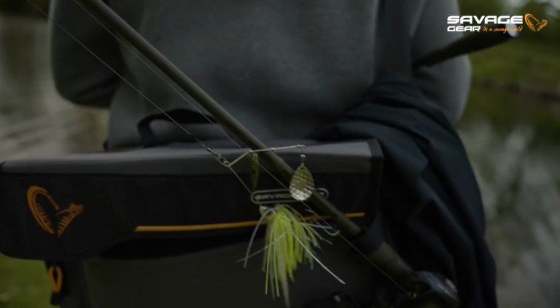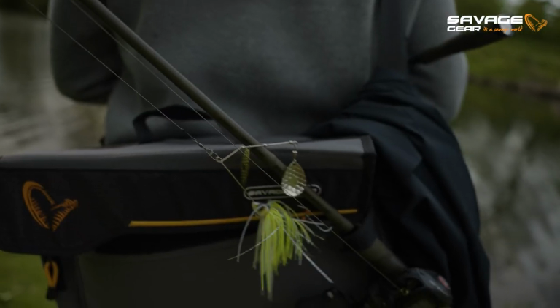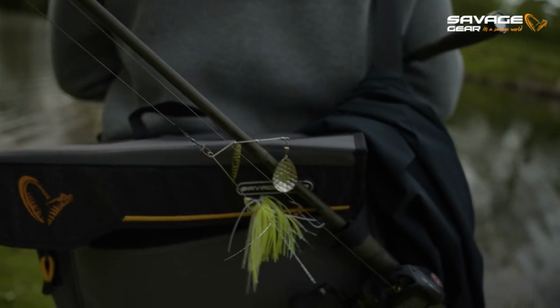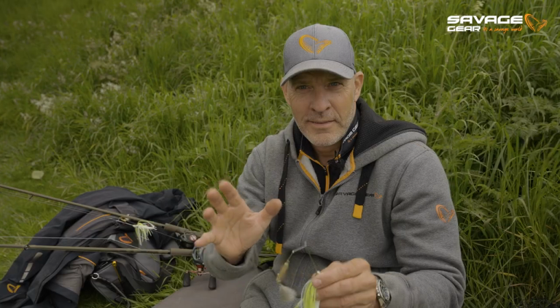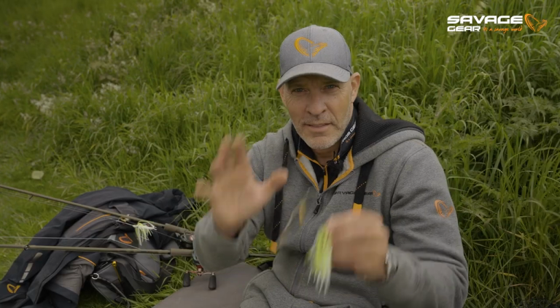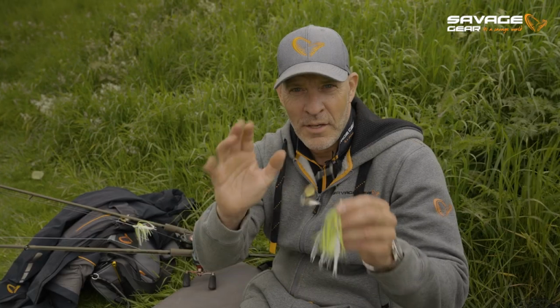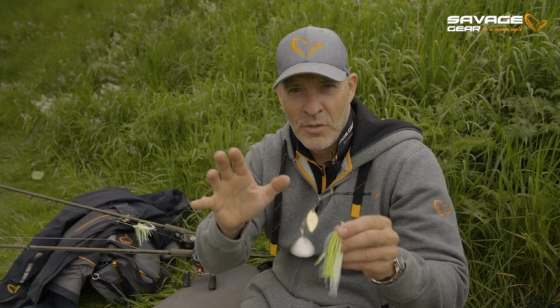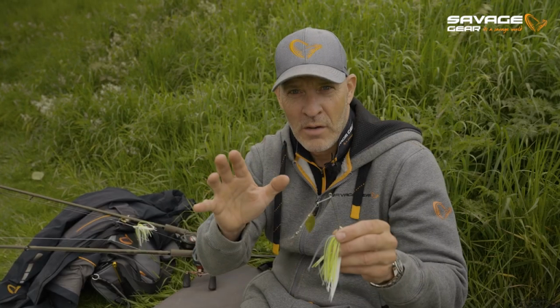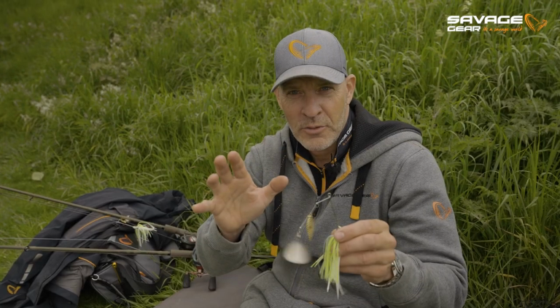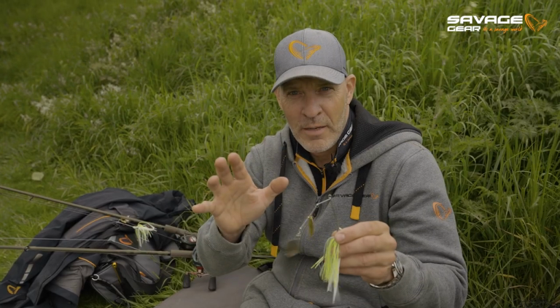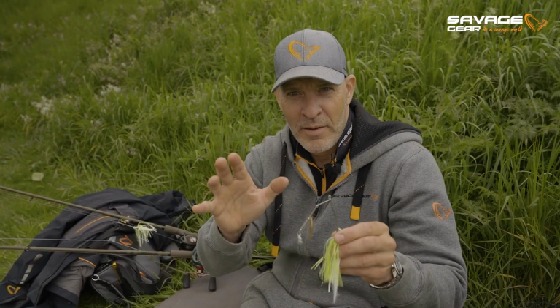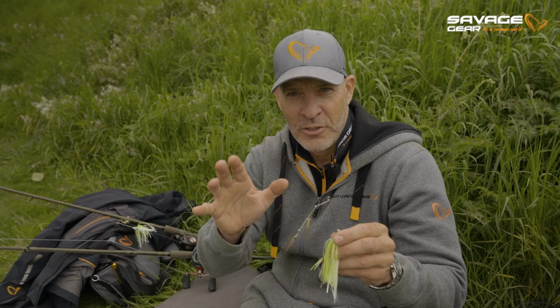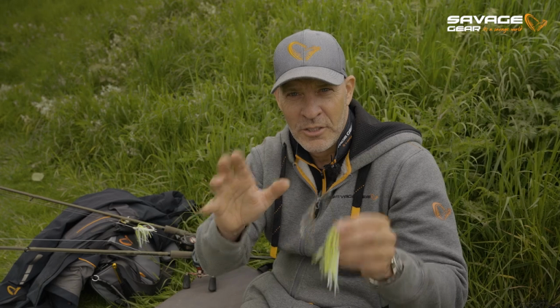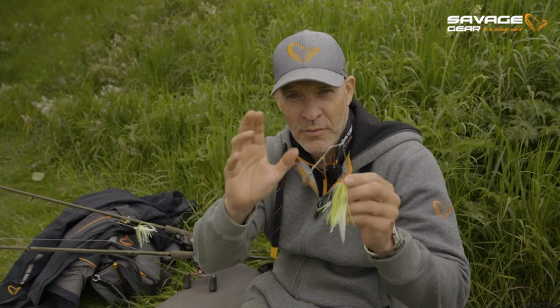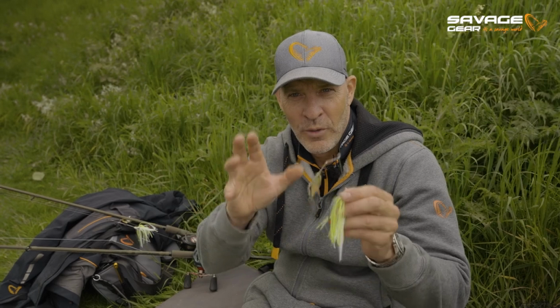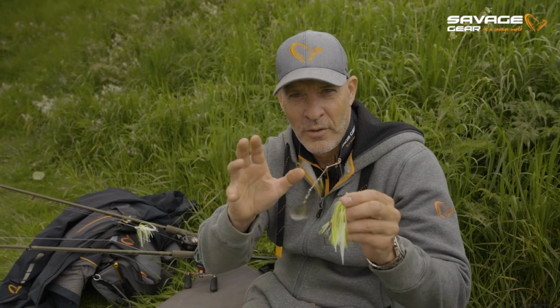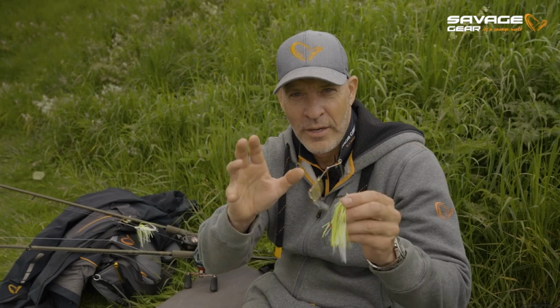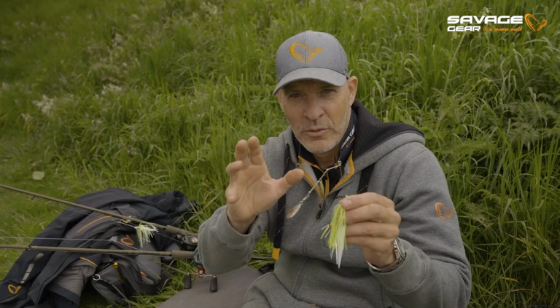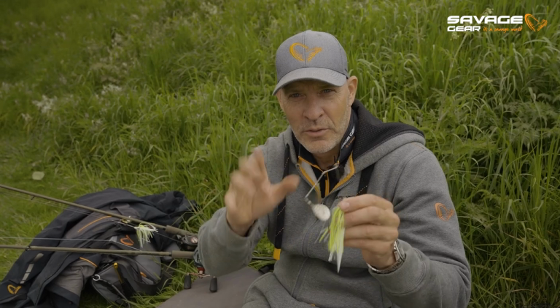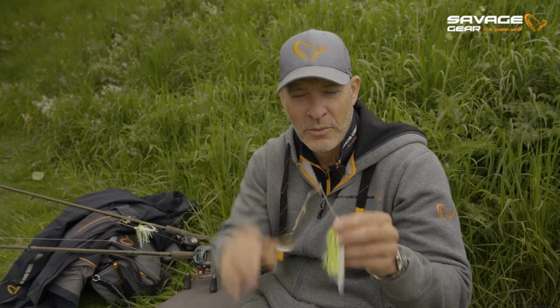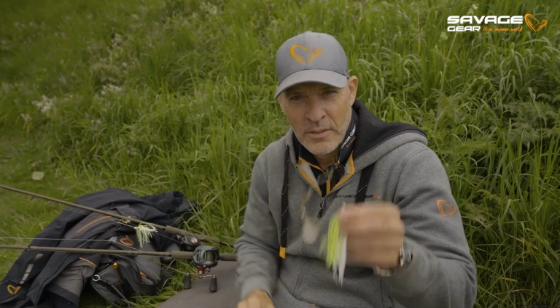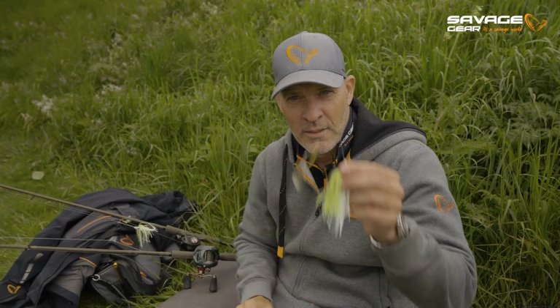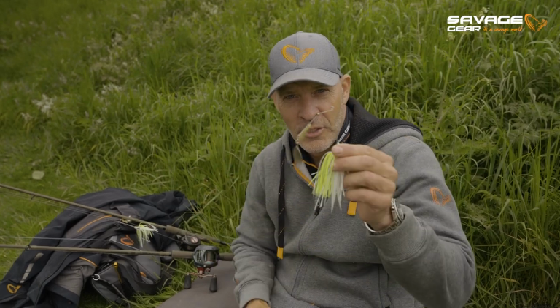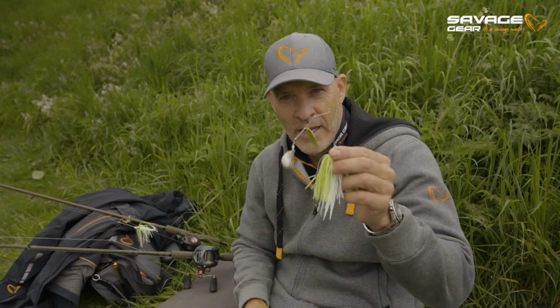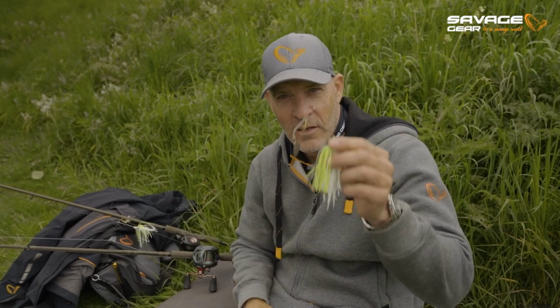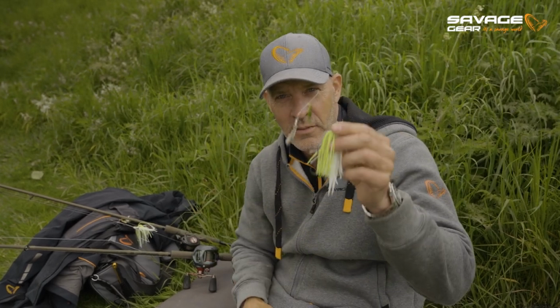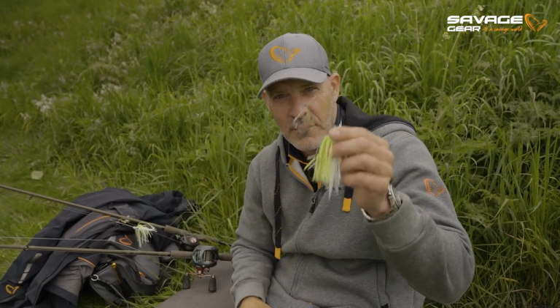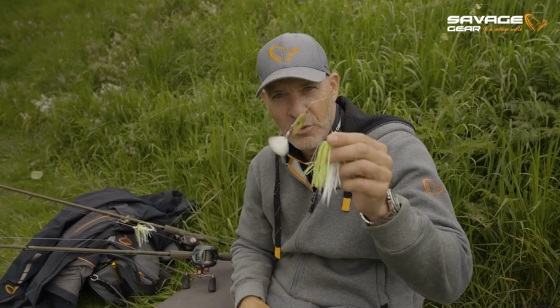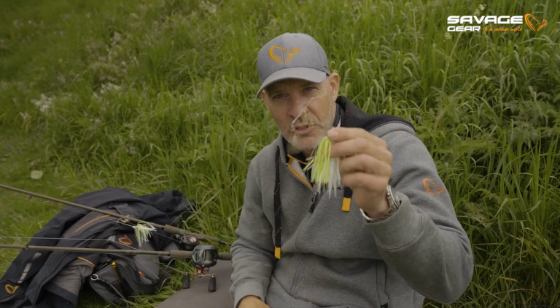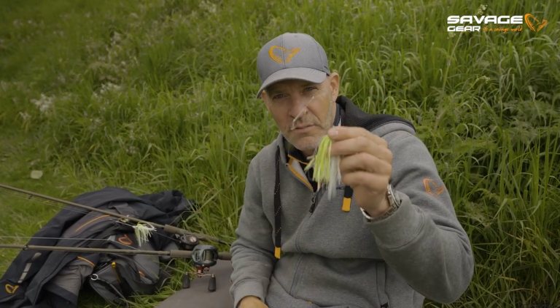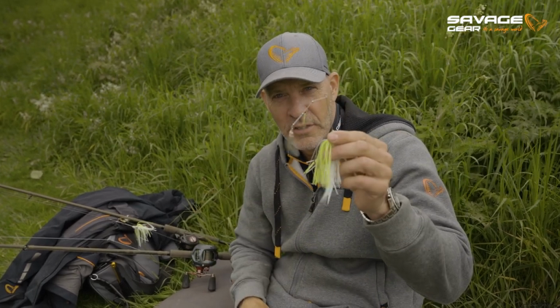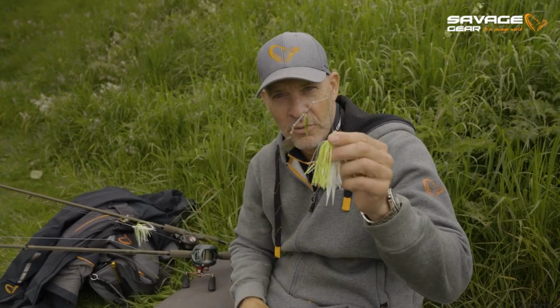Guys, if you love spinnerbait fishing, we've got great news for you. Check out the Daboush V2.